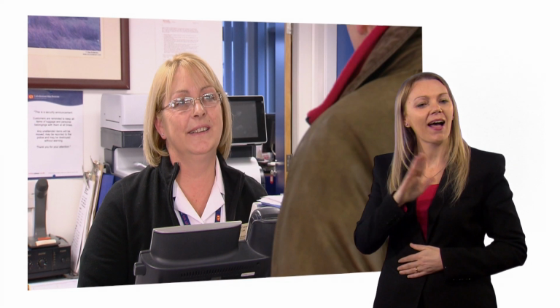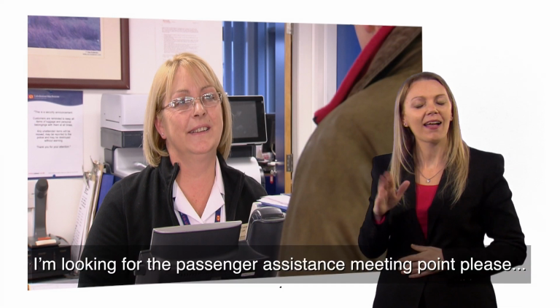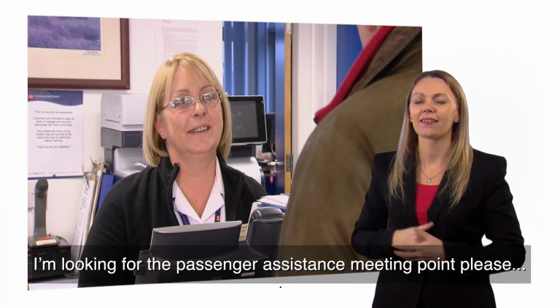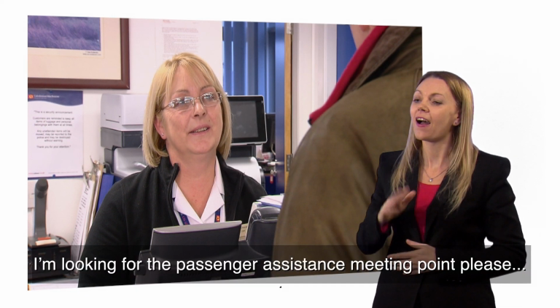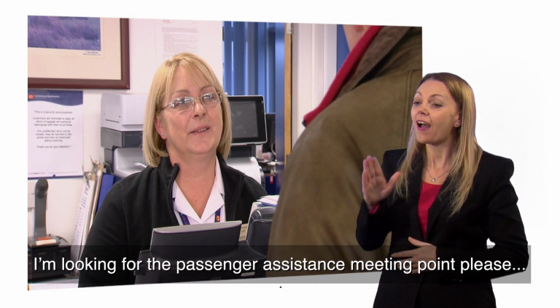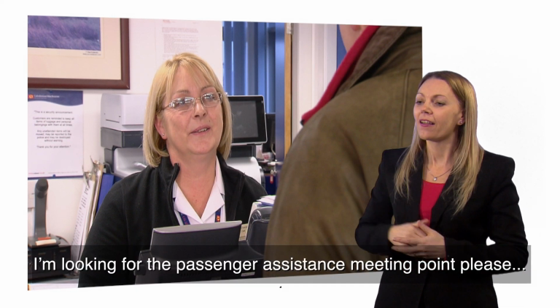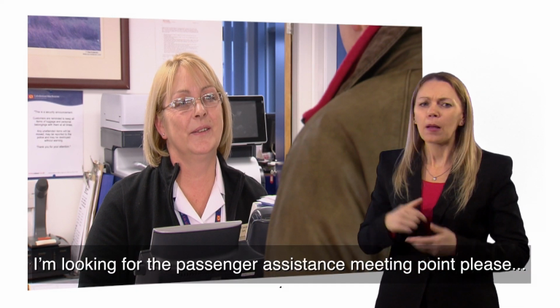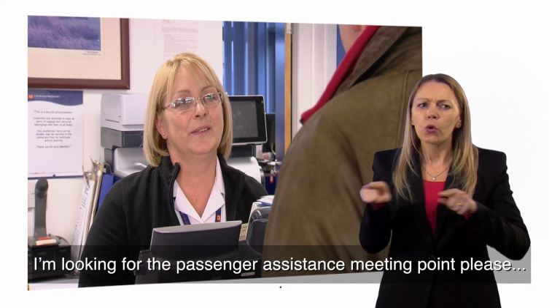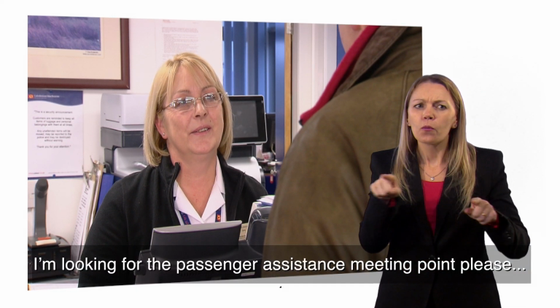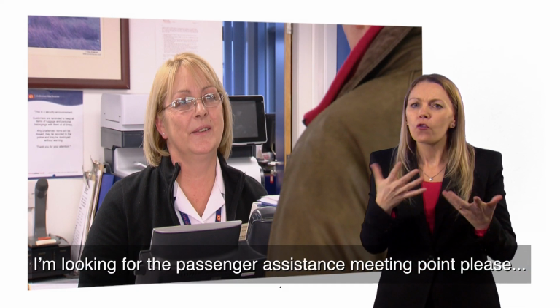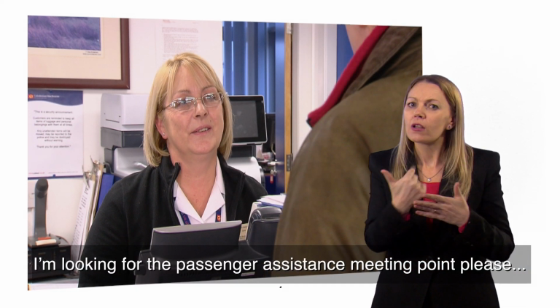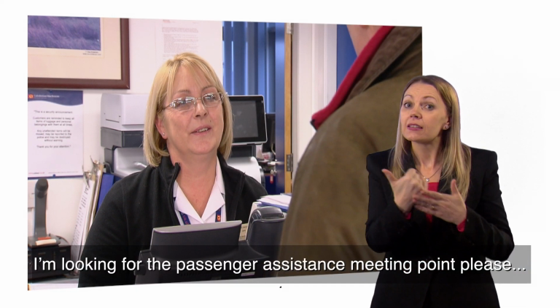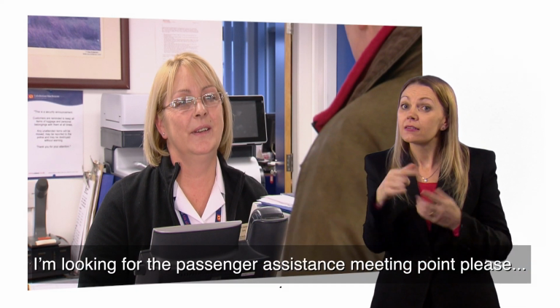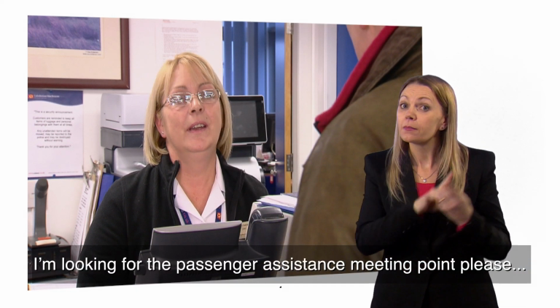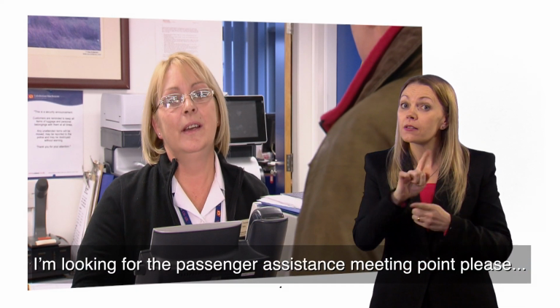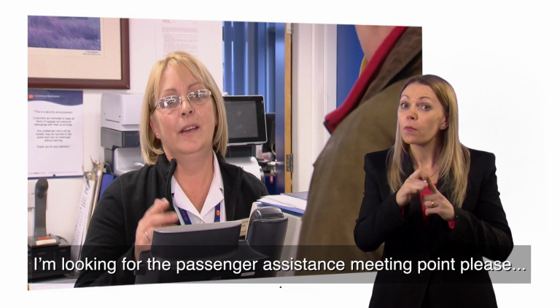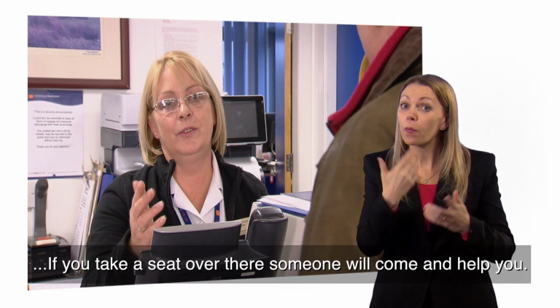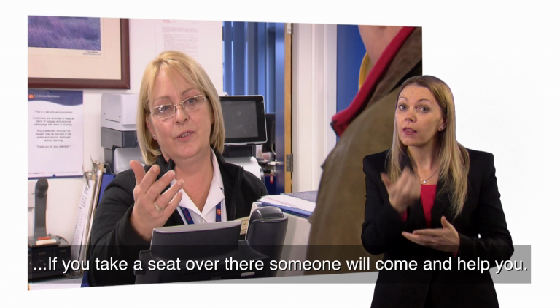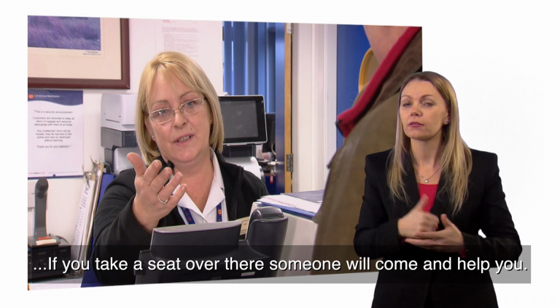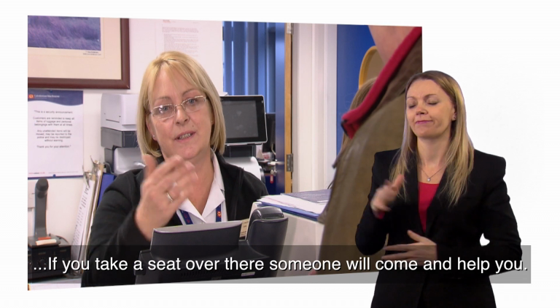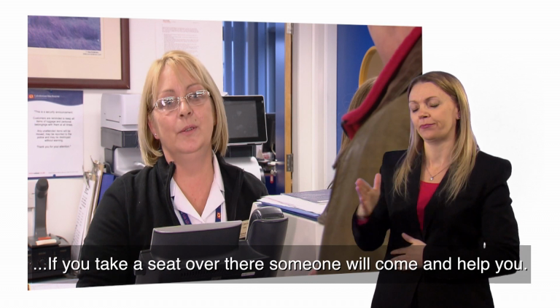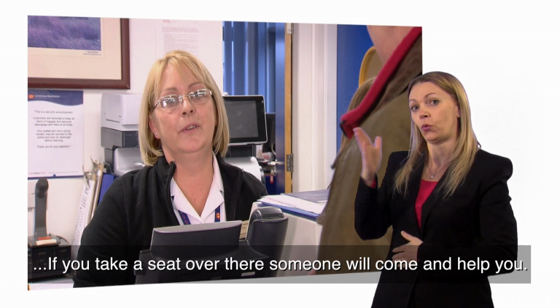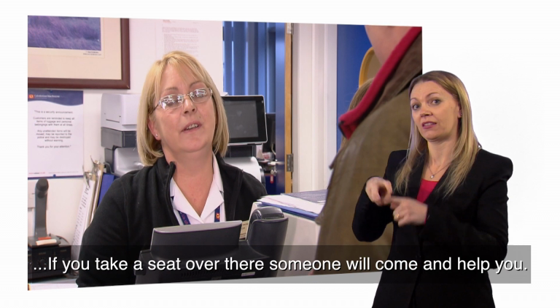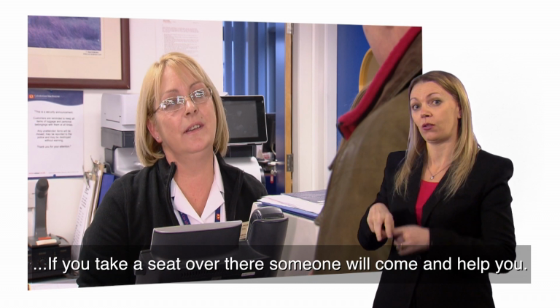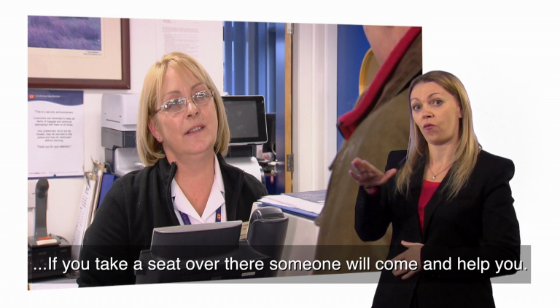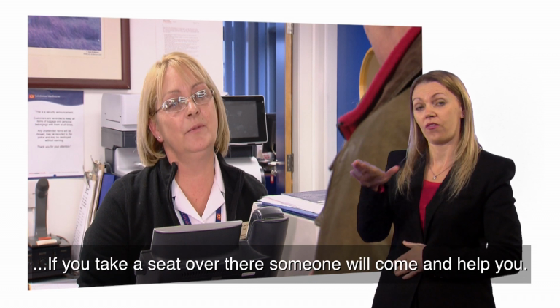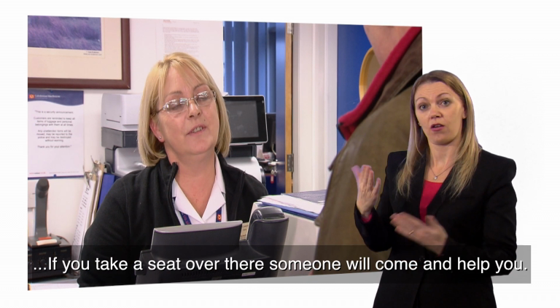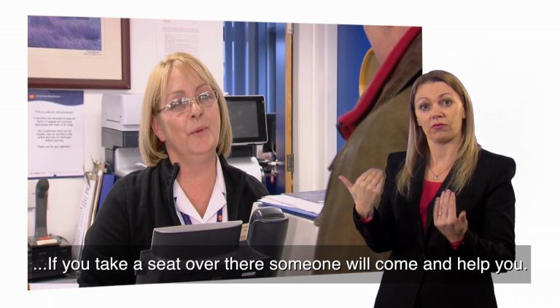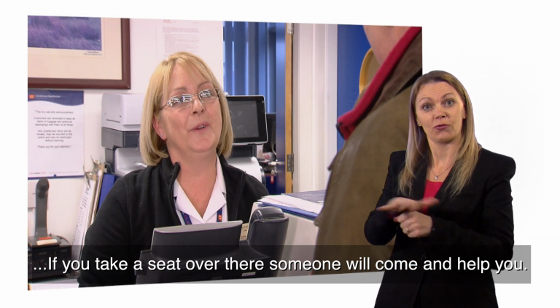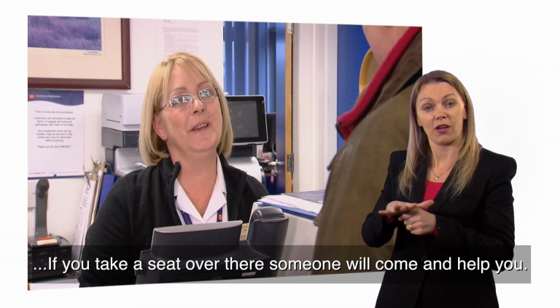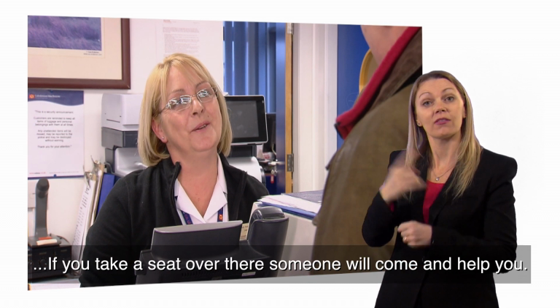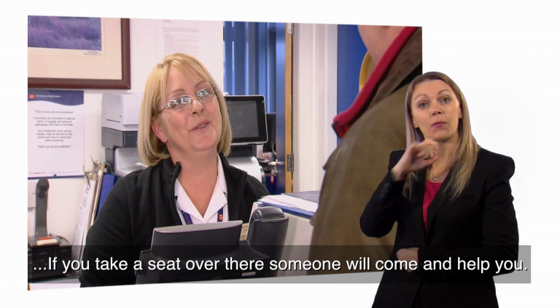I'm looking for the passenger assistance meeting point, please. If you just take a seat over there at the reception, someone will come and help you.